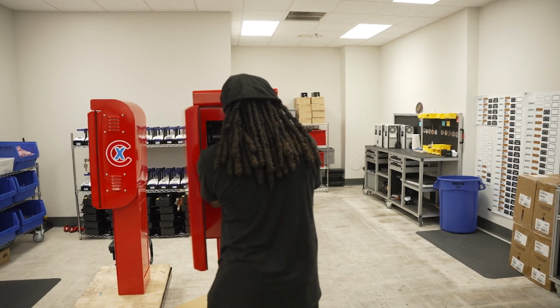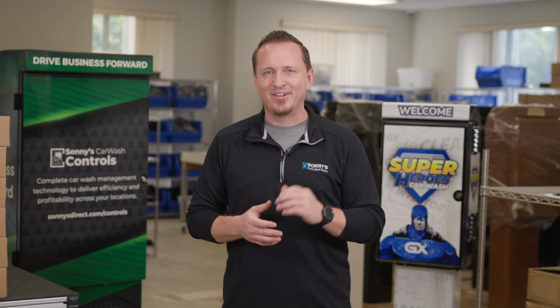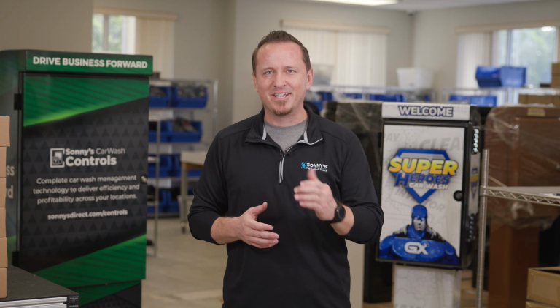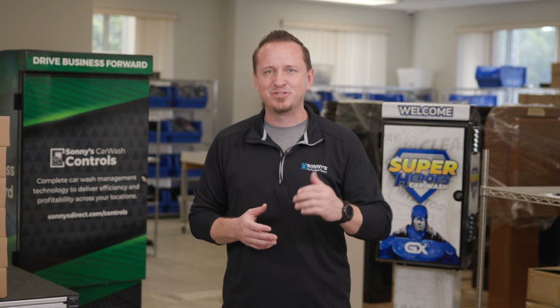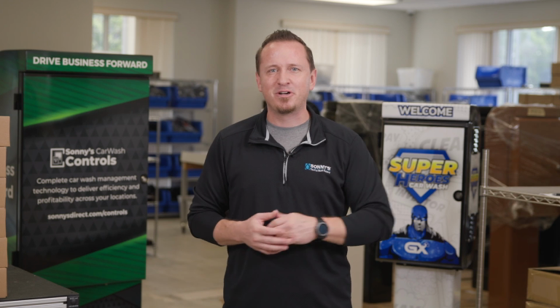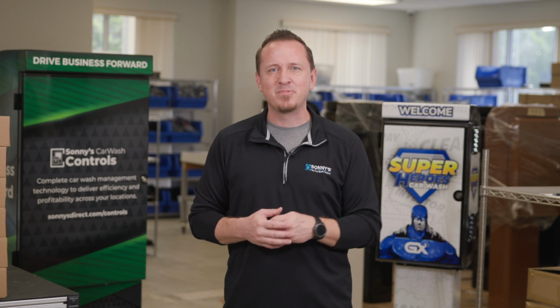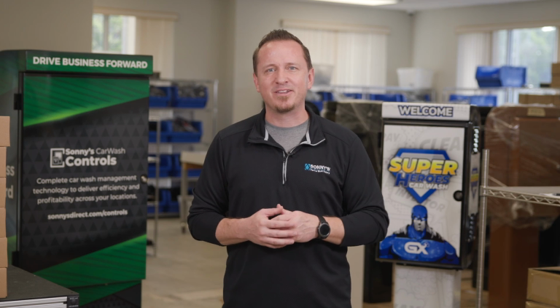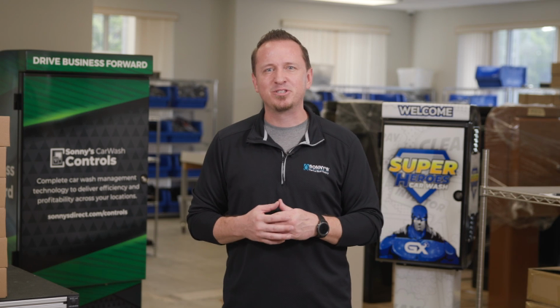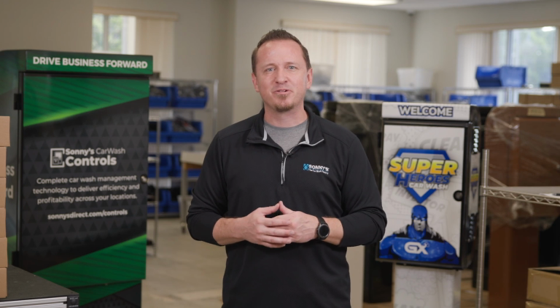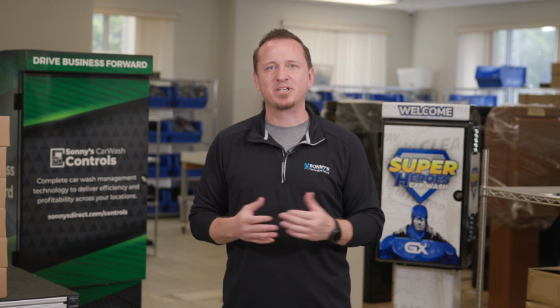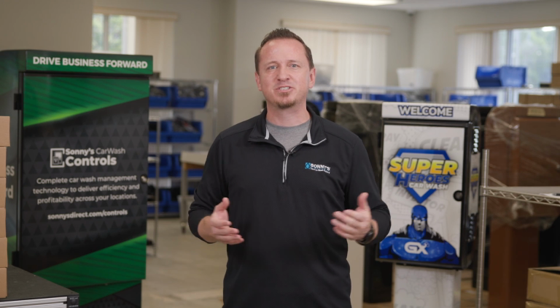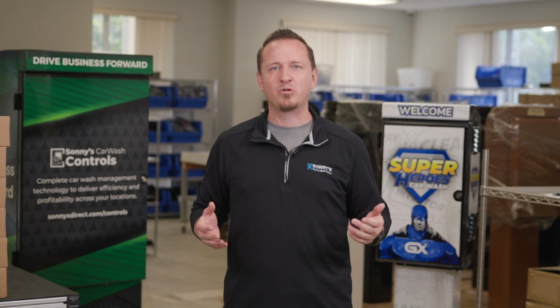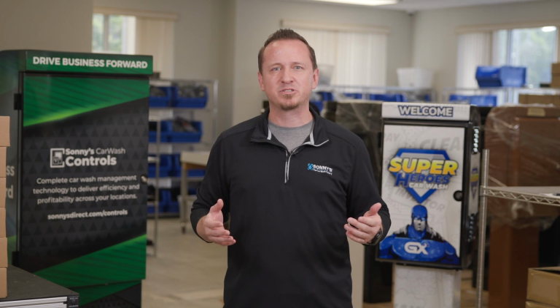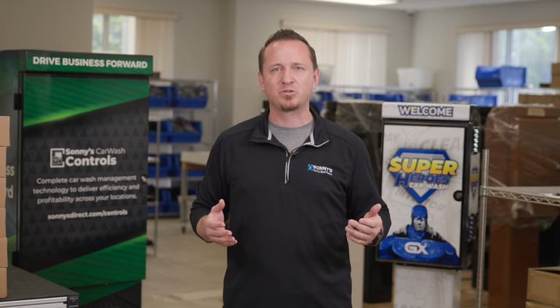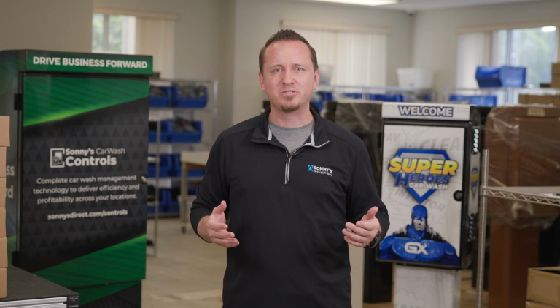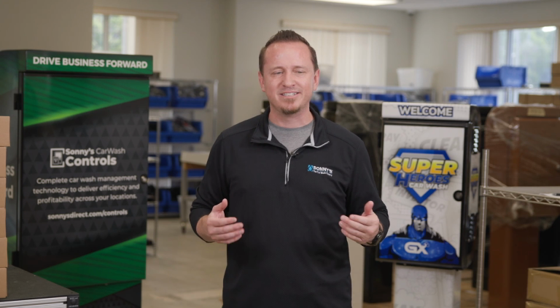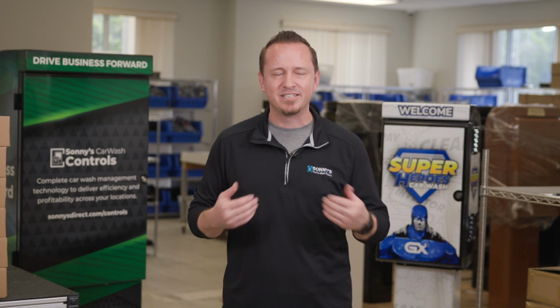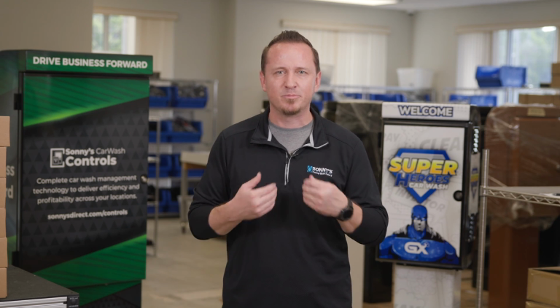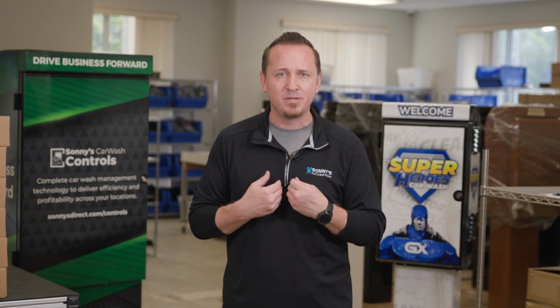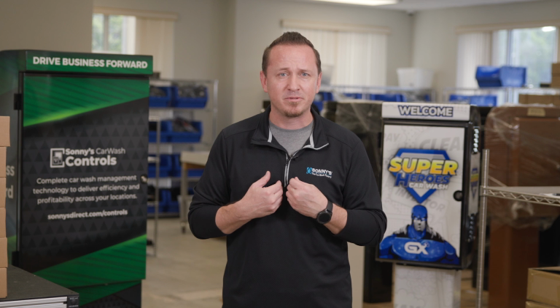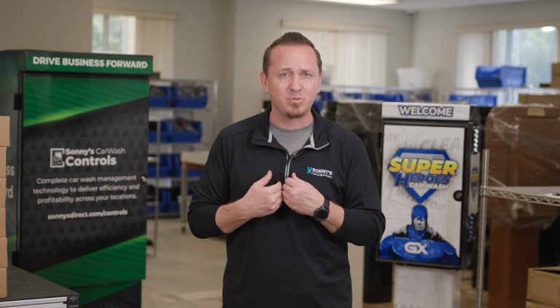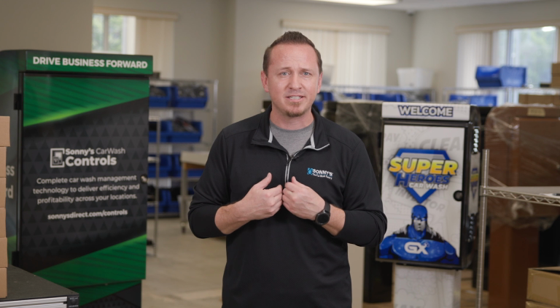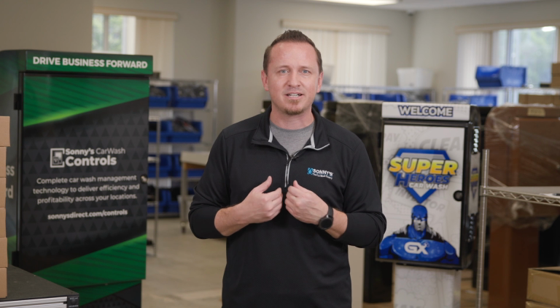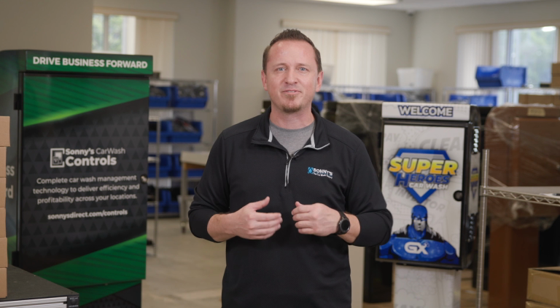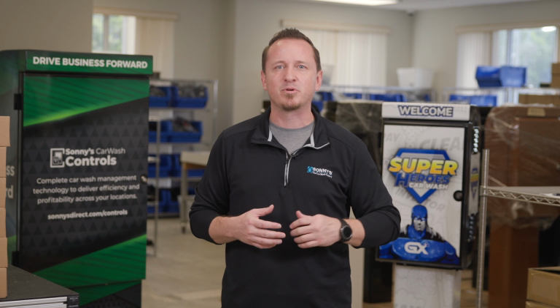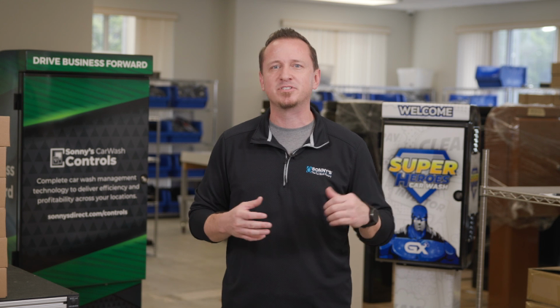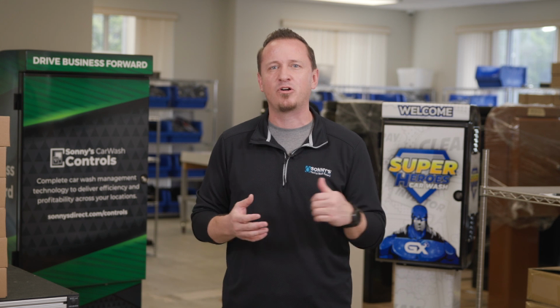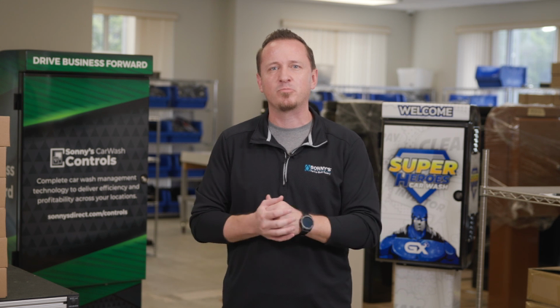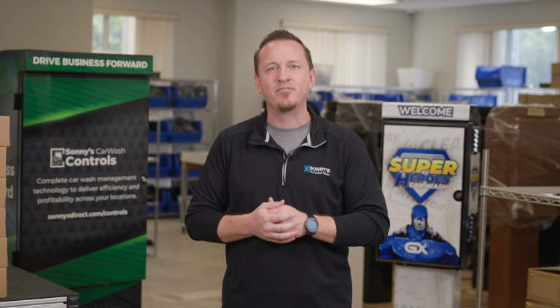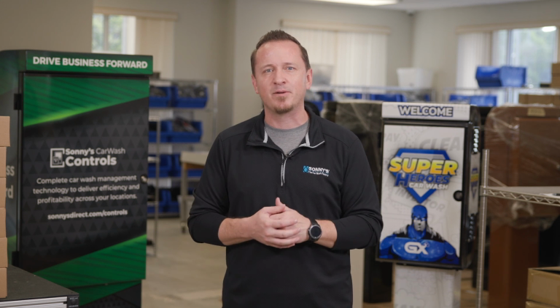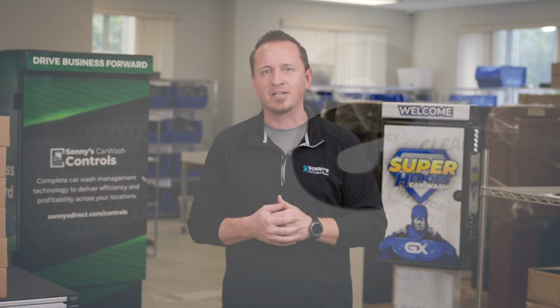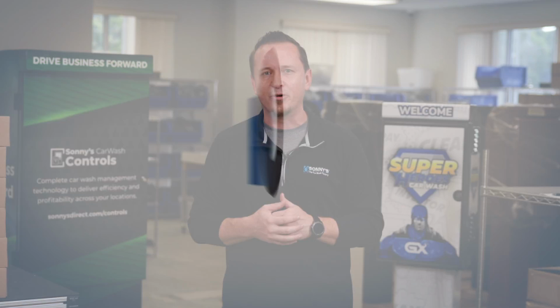Thanks for joining me on the tour of Sonny's Car Wash Controls and seeing the people and the place that I have the privilege of calling my family and home.